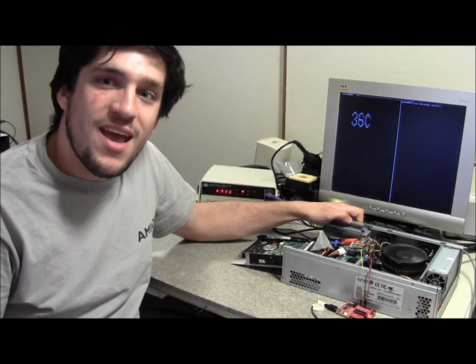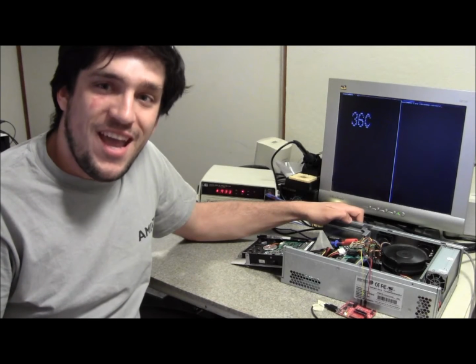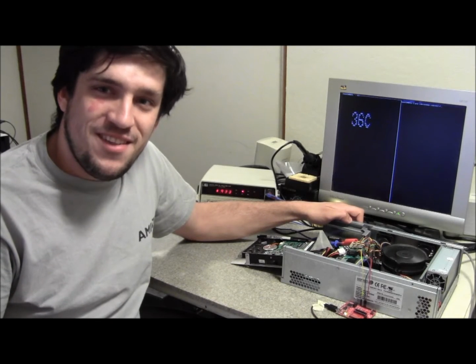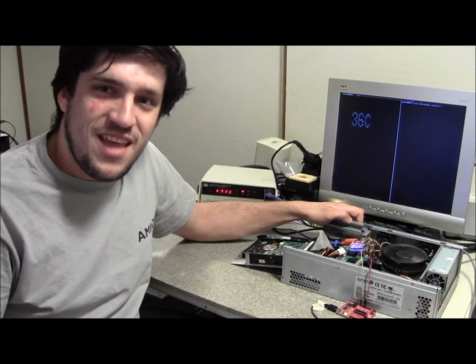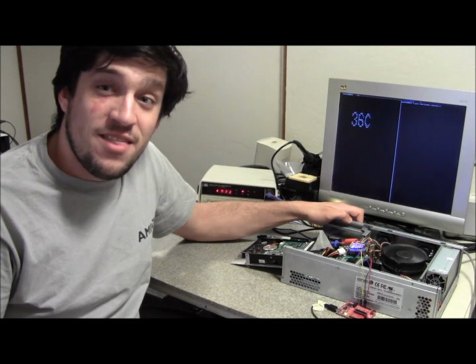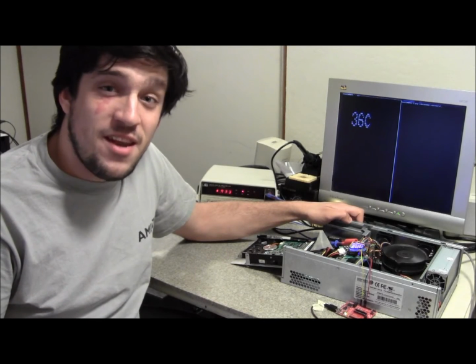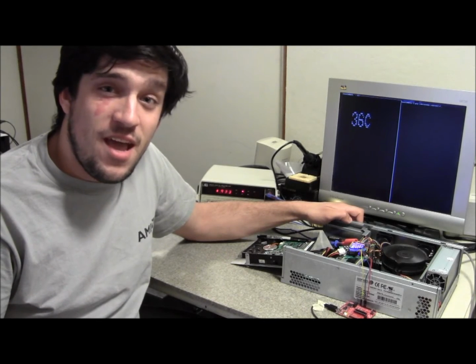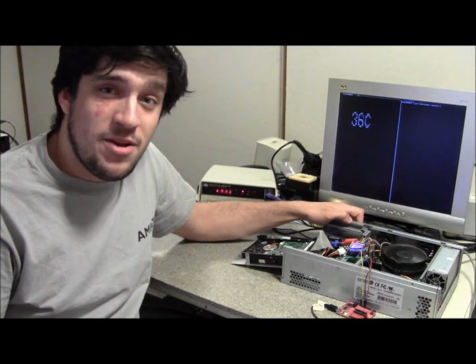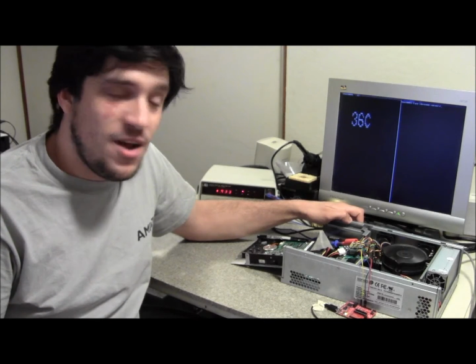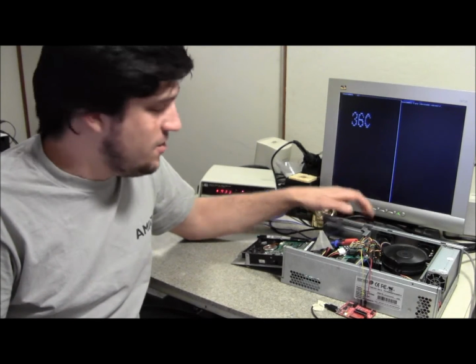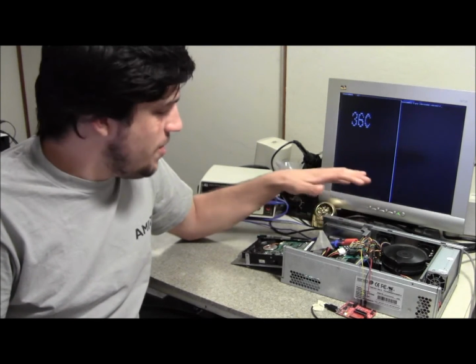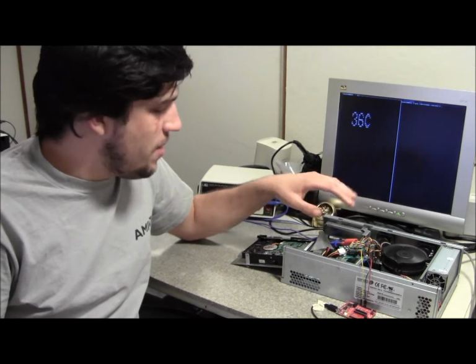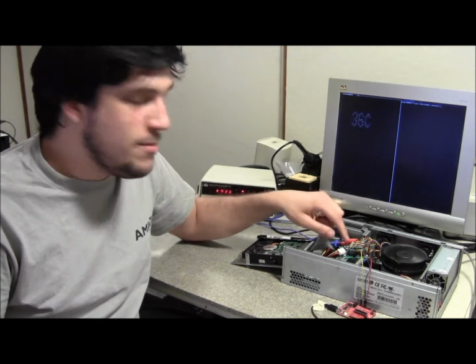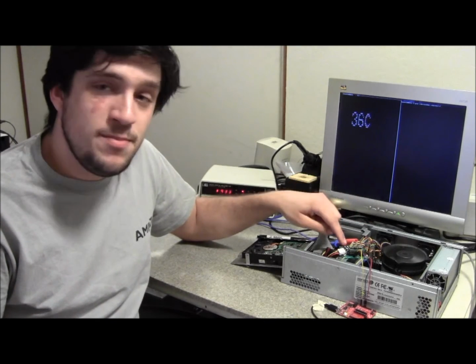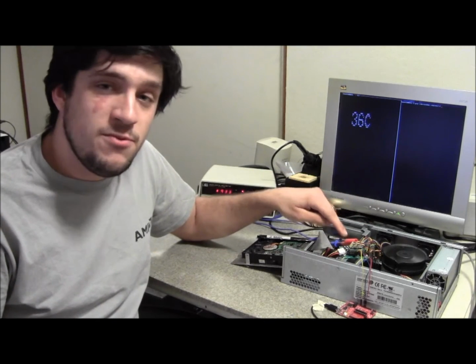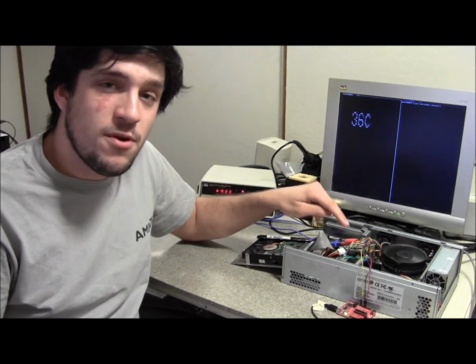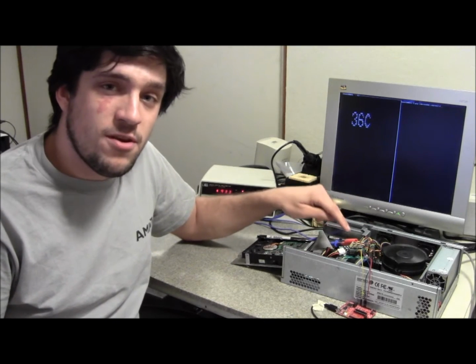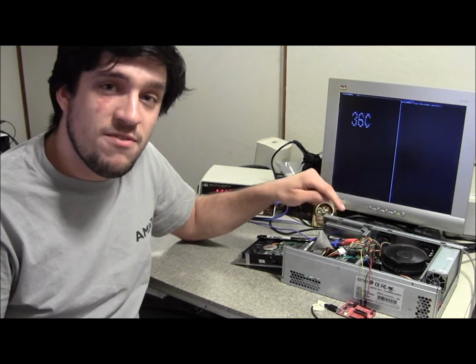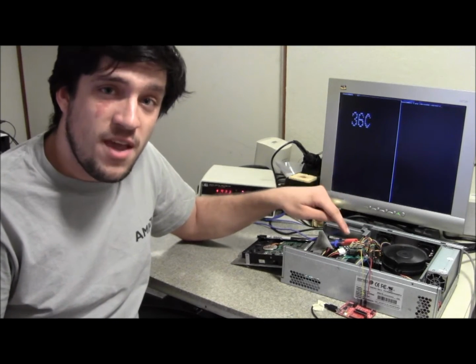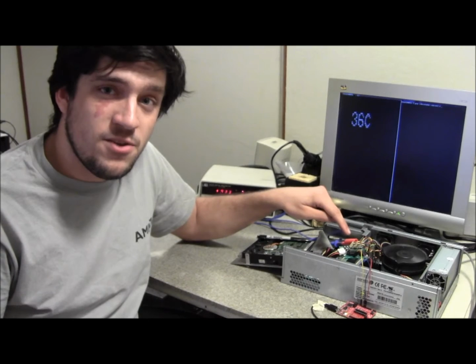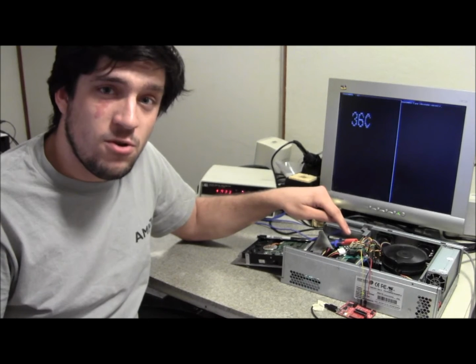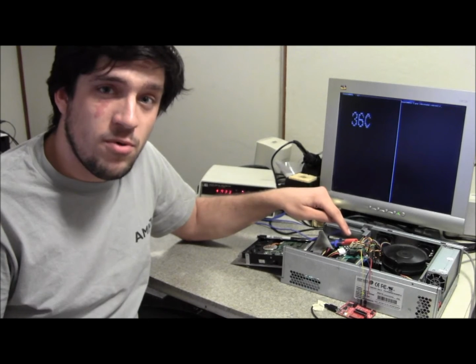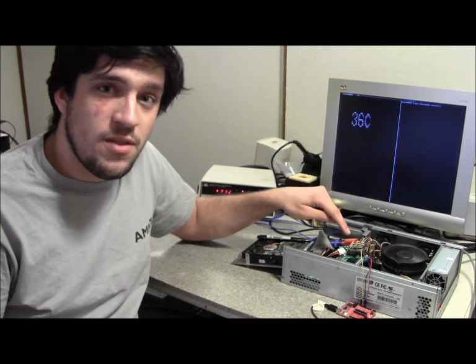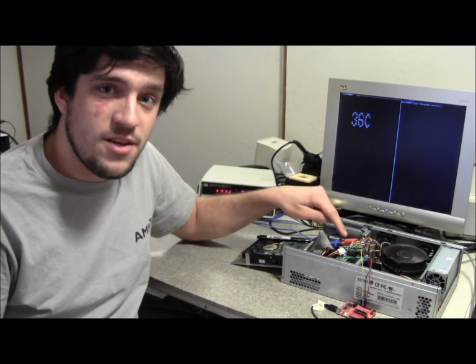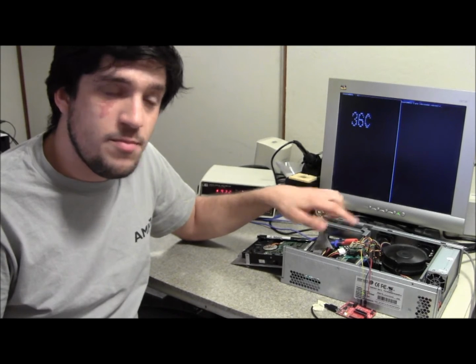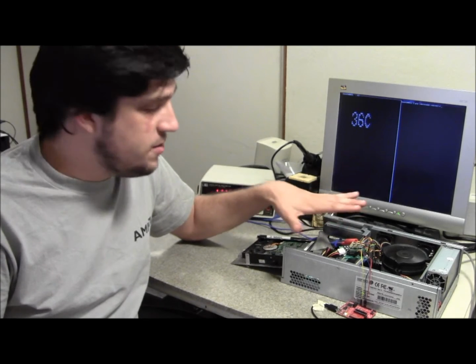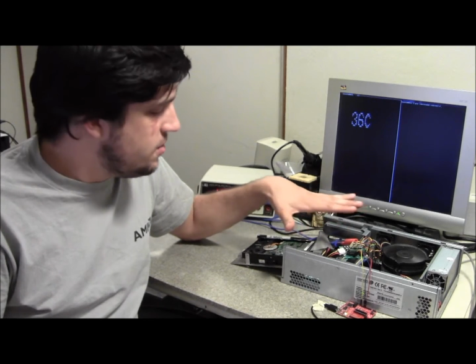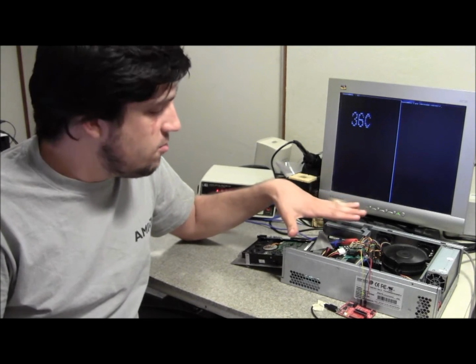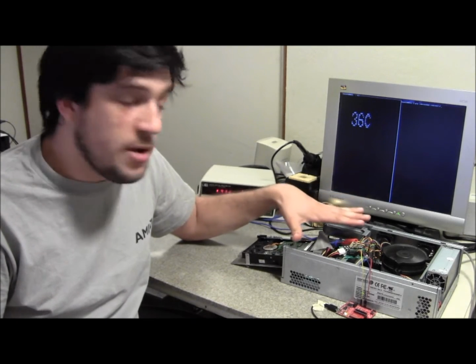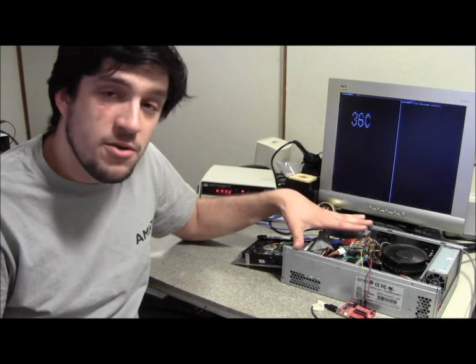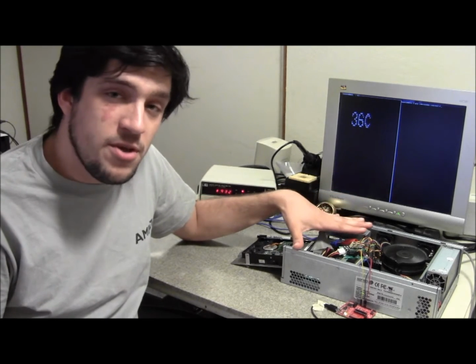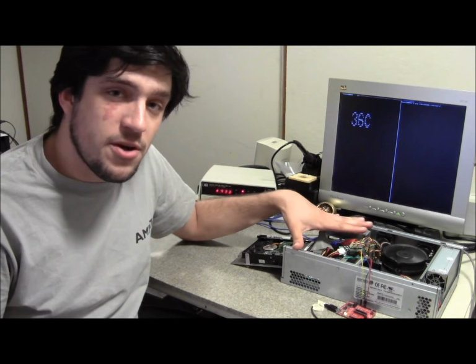Hey, this is Kenneth and today I'm going to talk to you about my MSP430 fan controller board that I just built for my new computer.